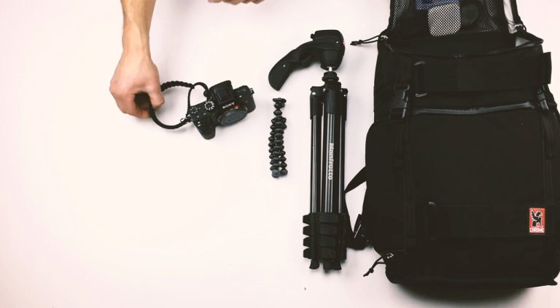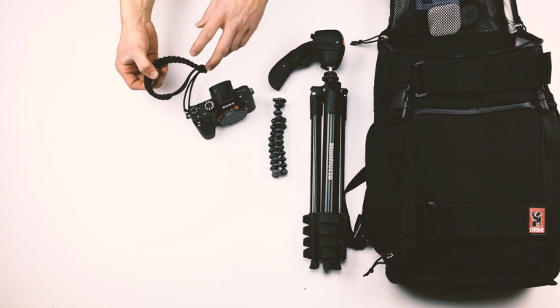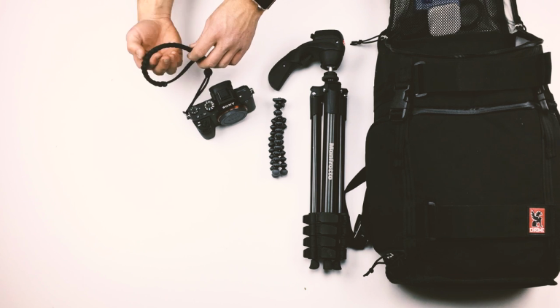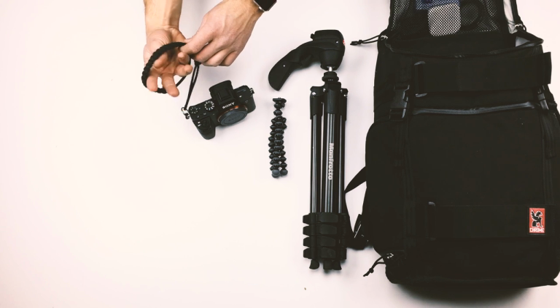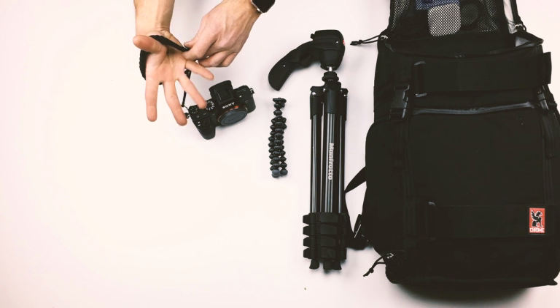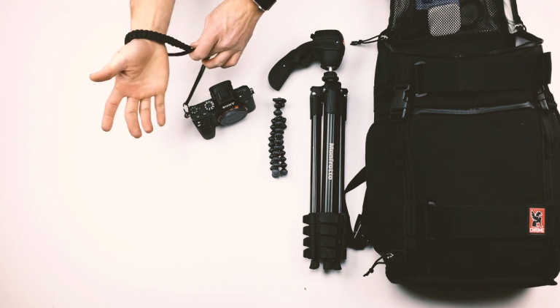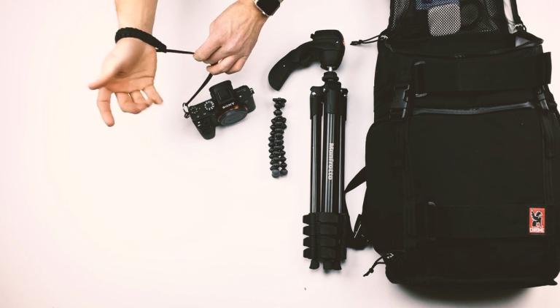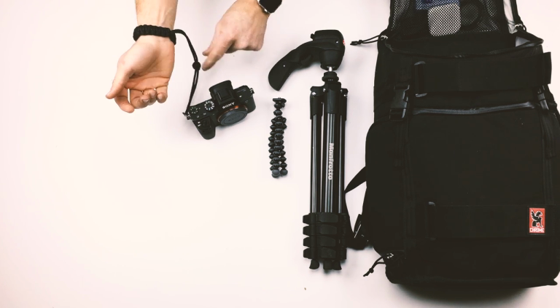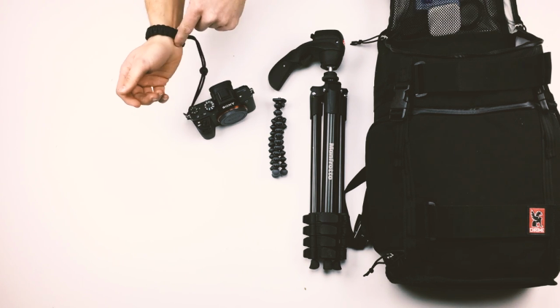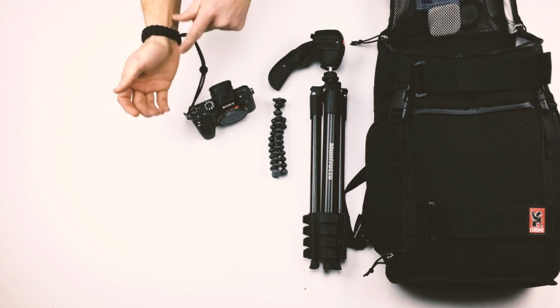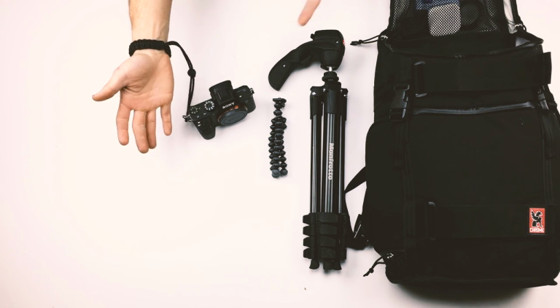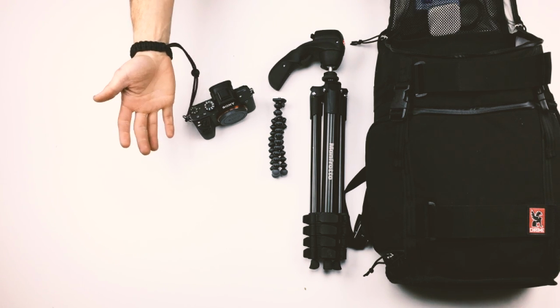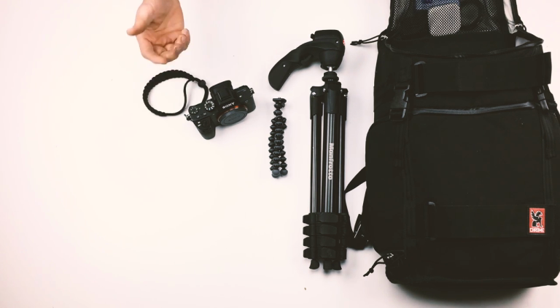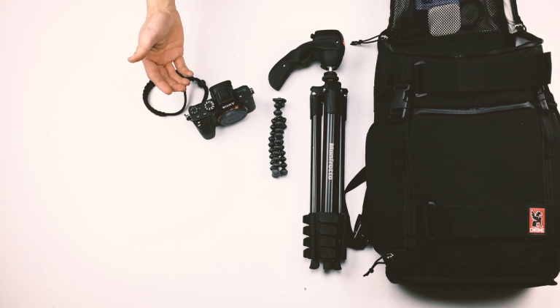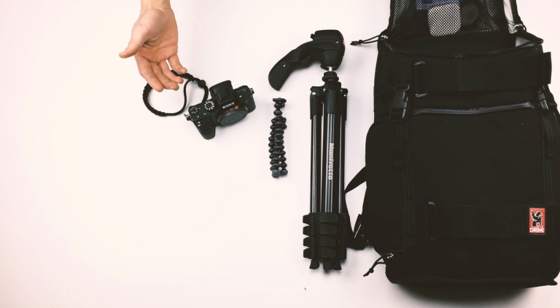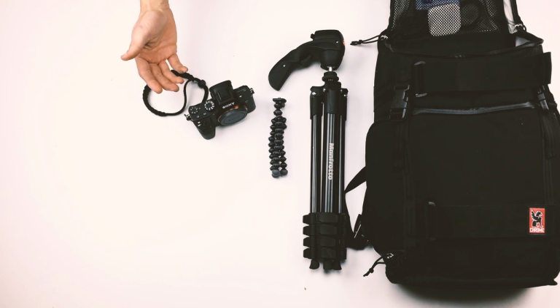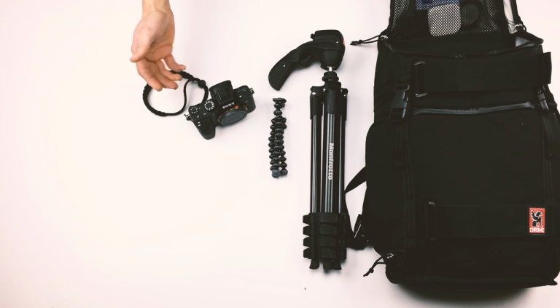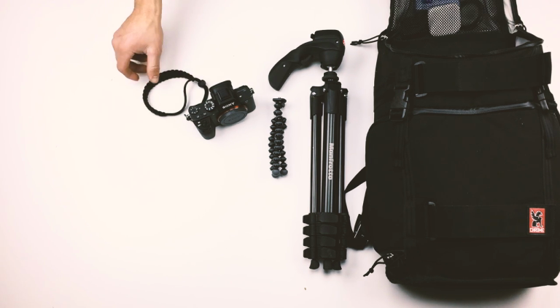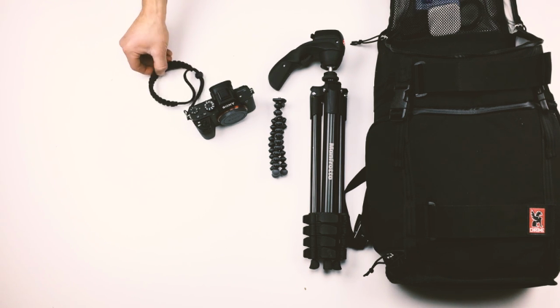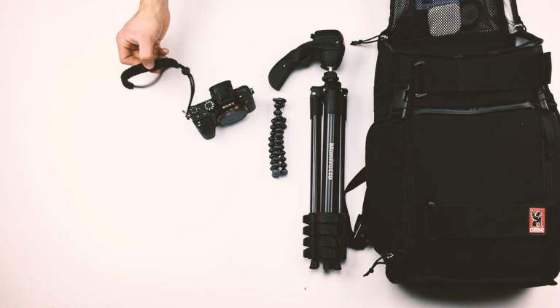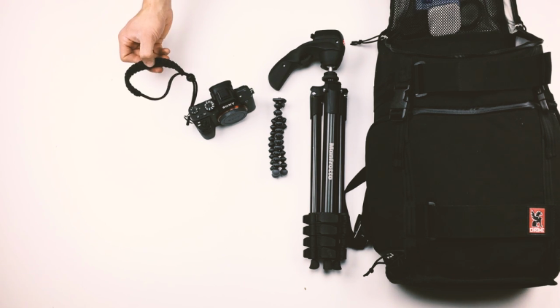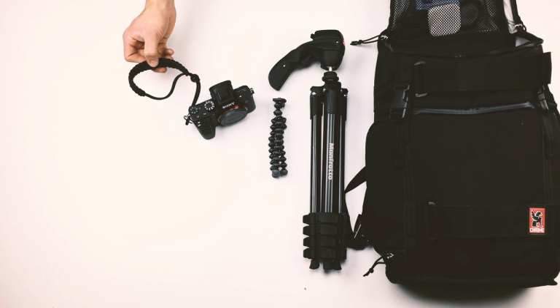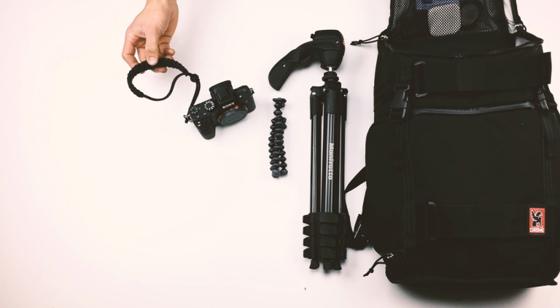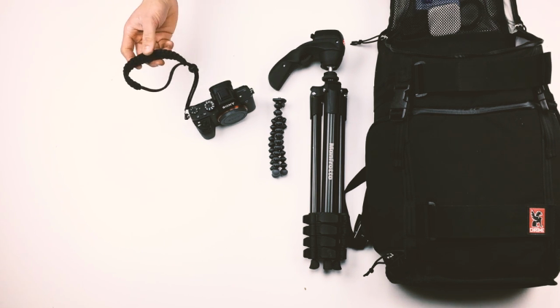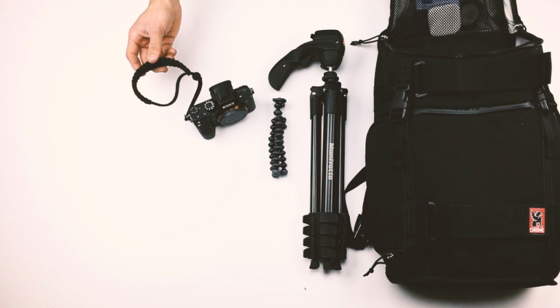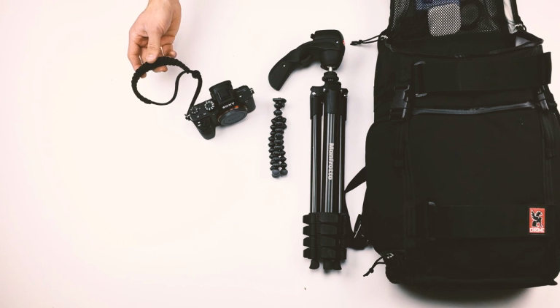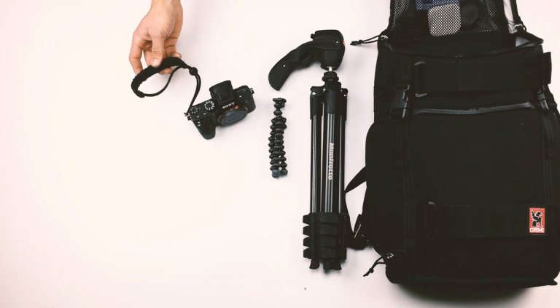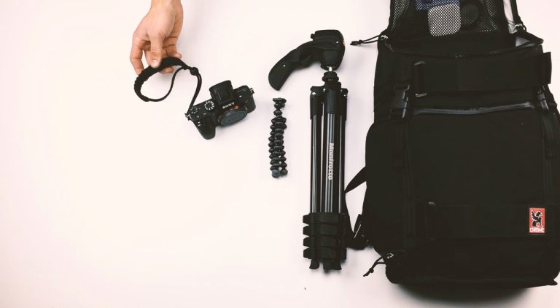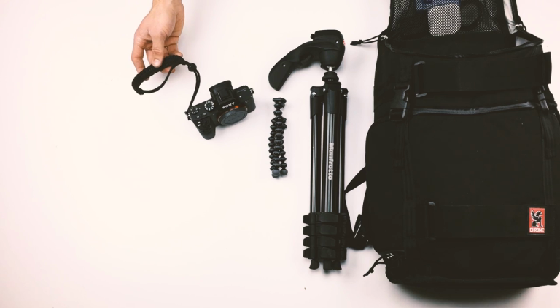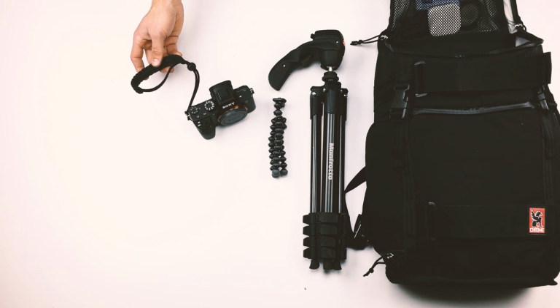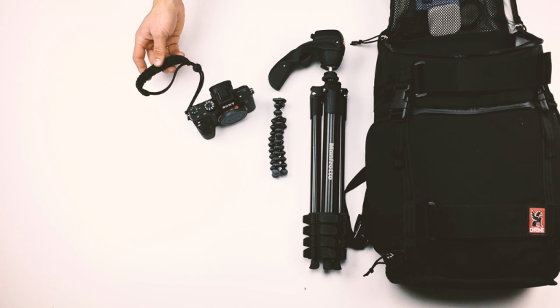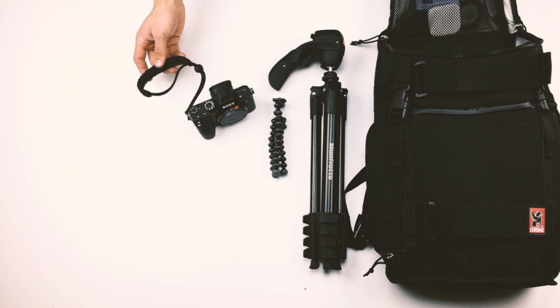The strap just goes around your wrist — tighten it up — and I've never almost dropped the camera, but this makes sure that if I do drop it, it'll just hang at my wrist.